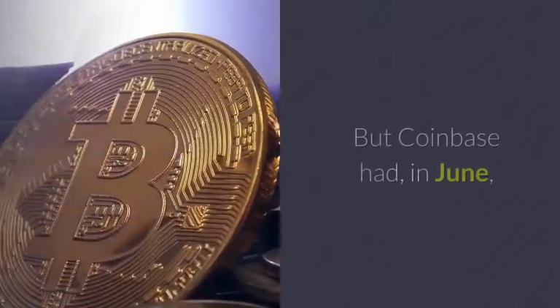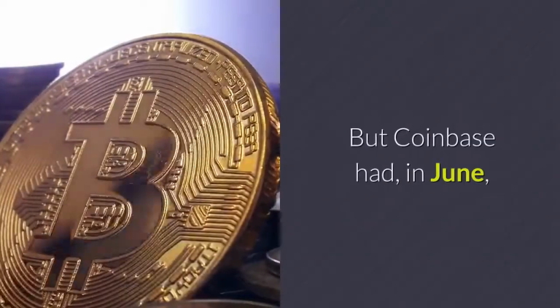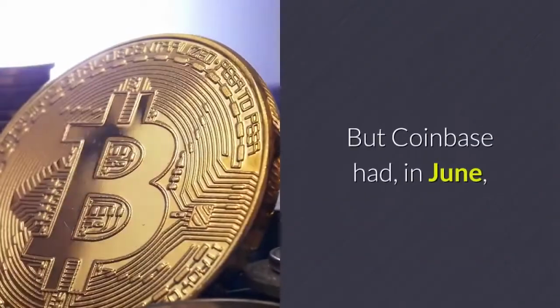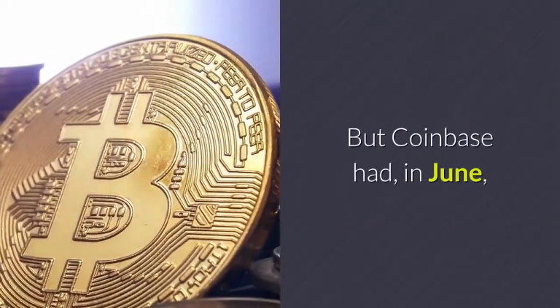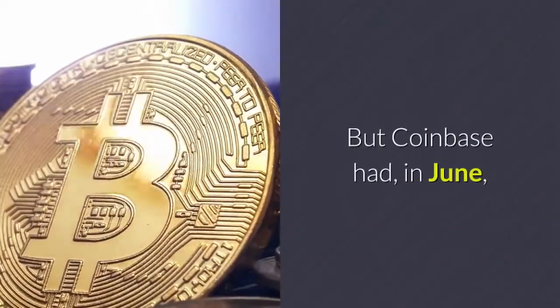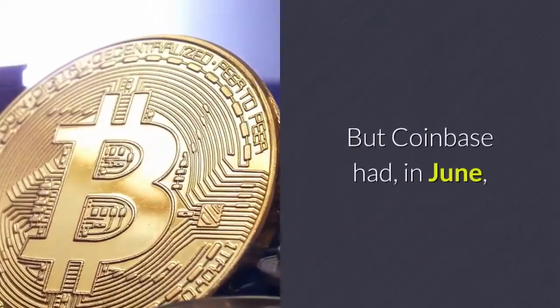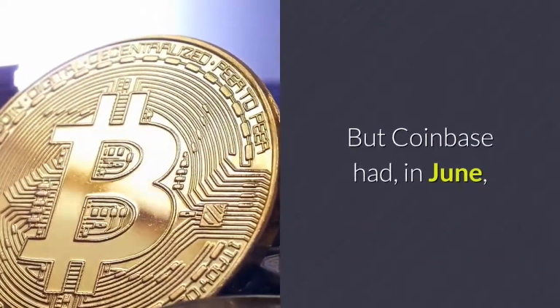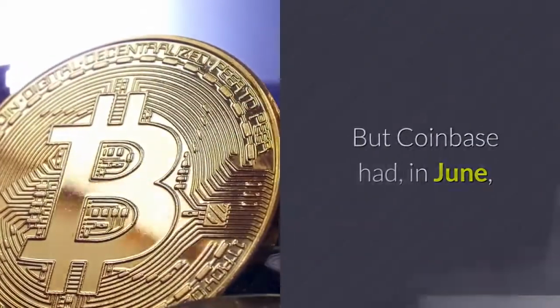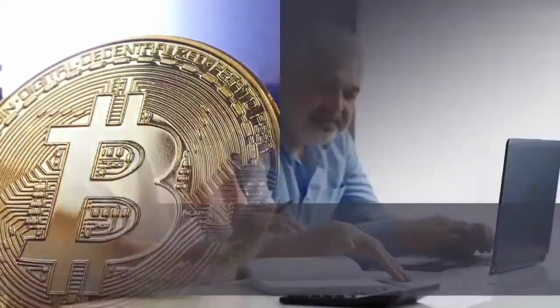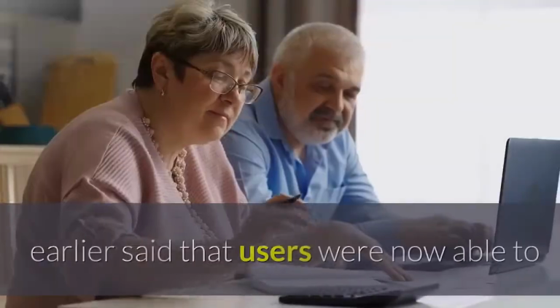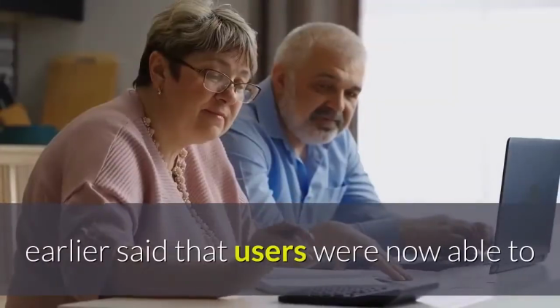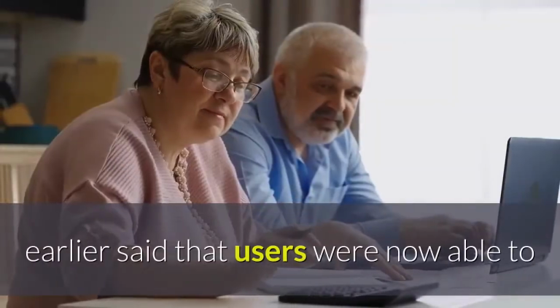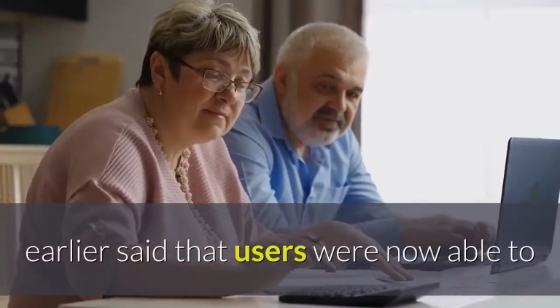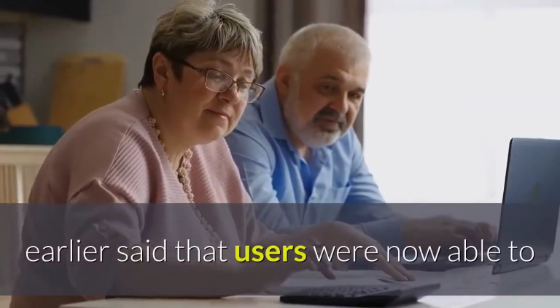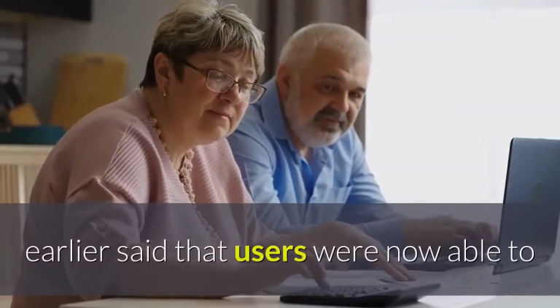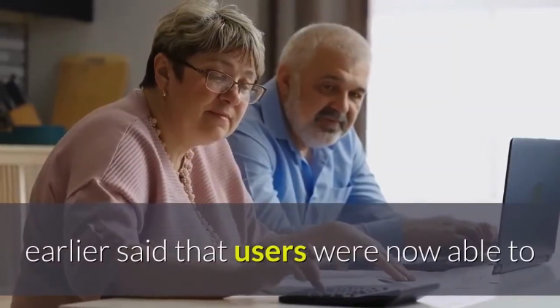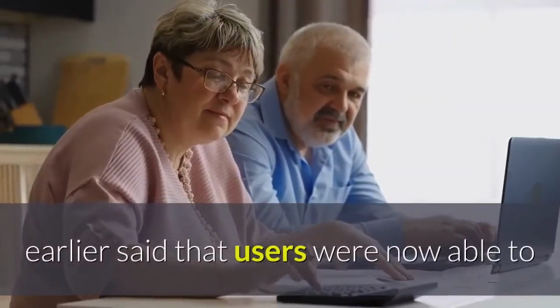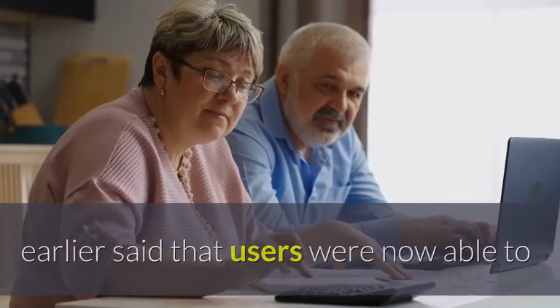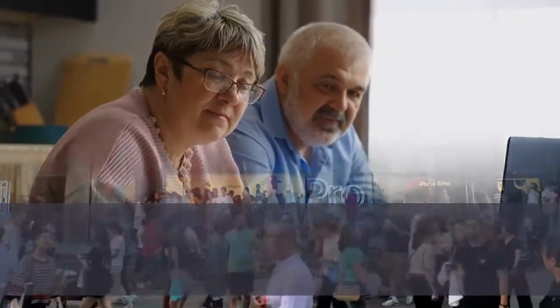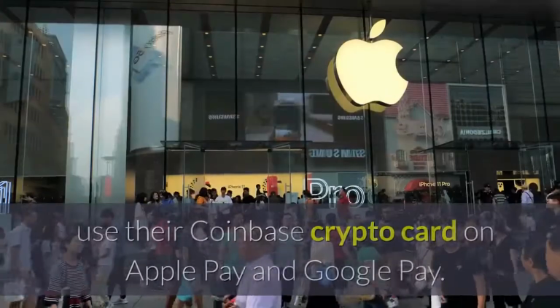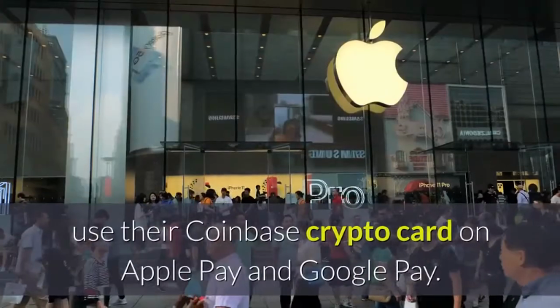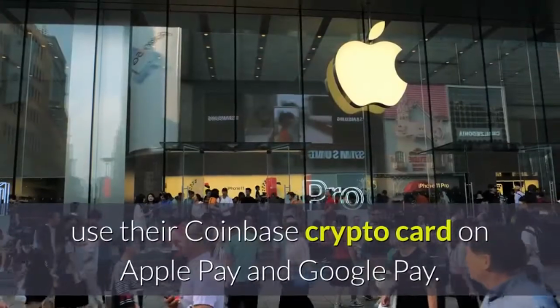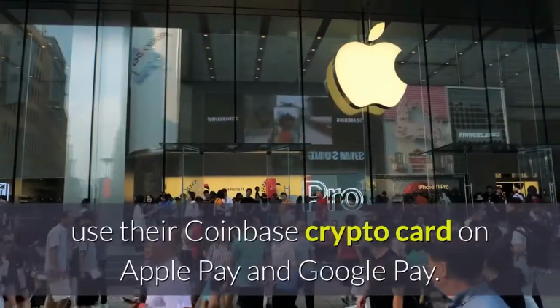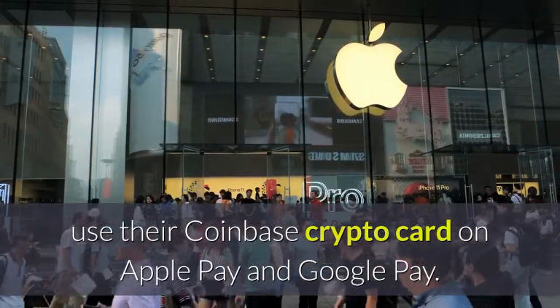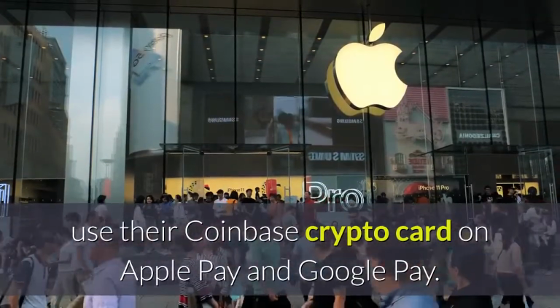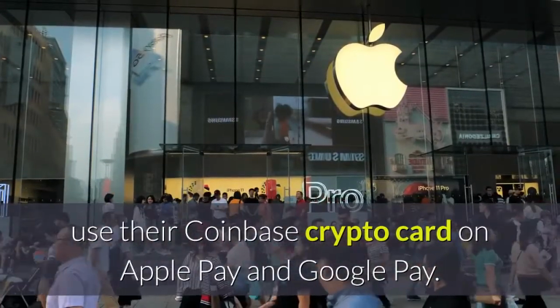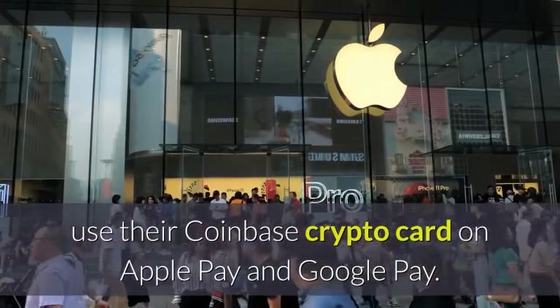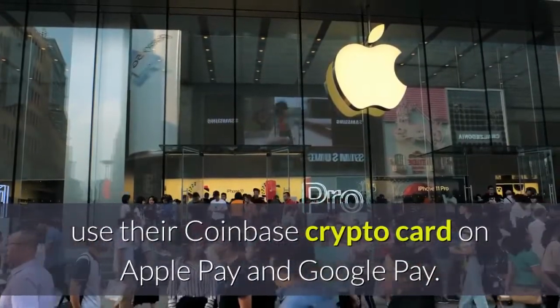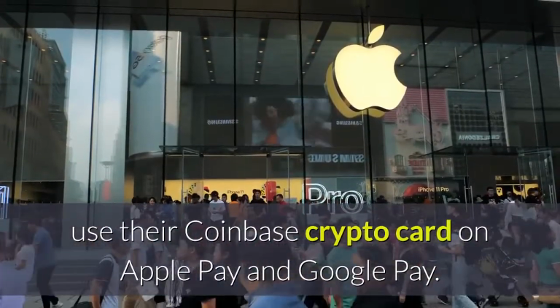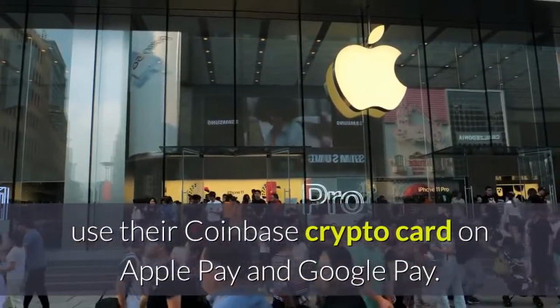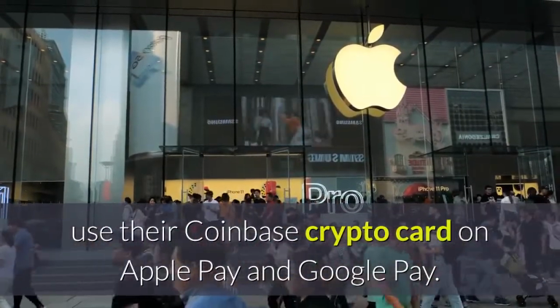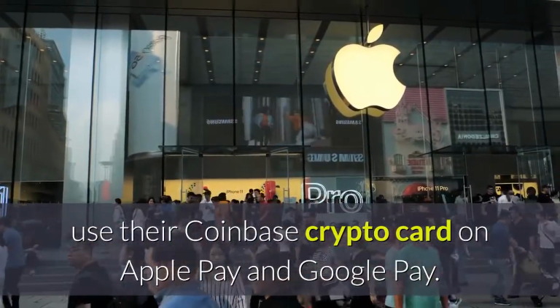But Coinbase had, in June, earlier said that users were now able to use their Coinbase crypto card on Apple Pay and Google Pay.